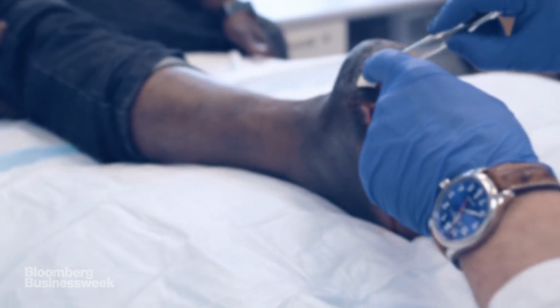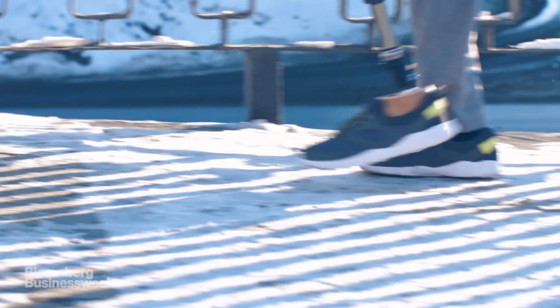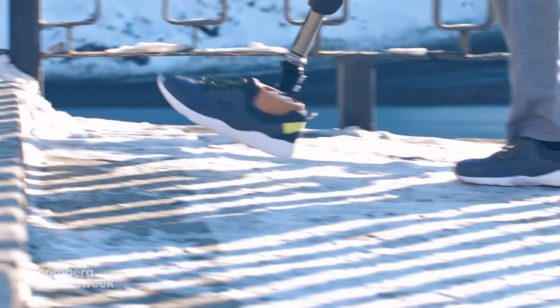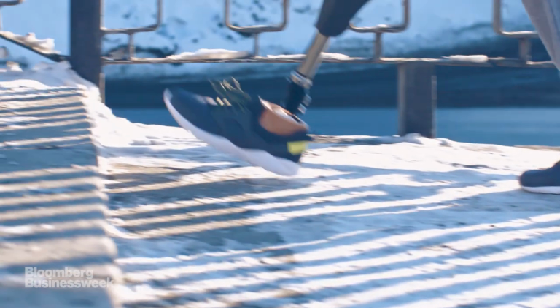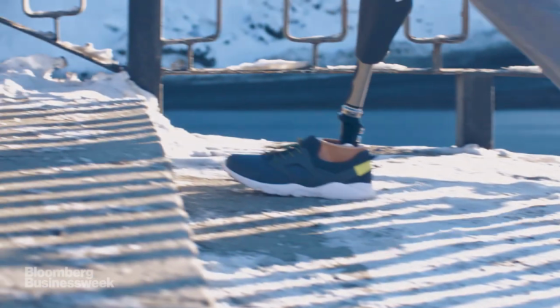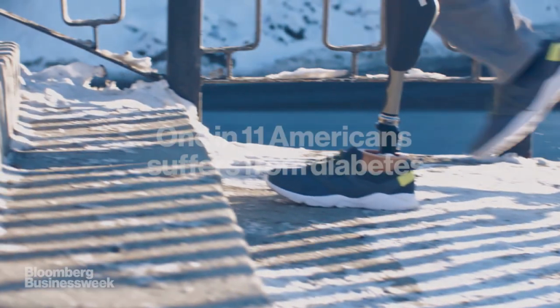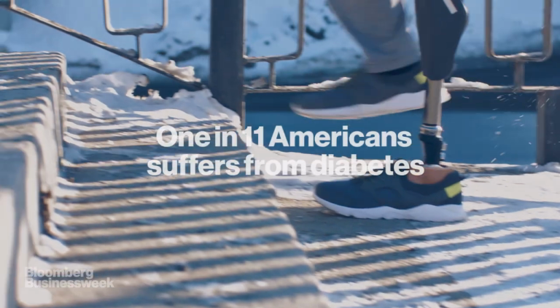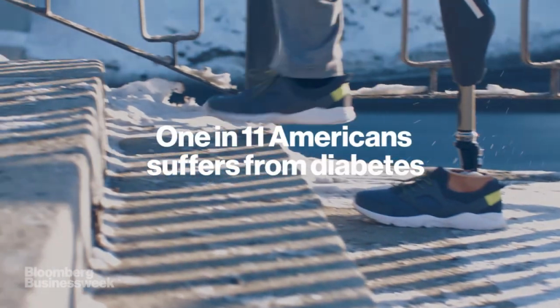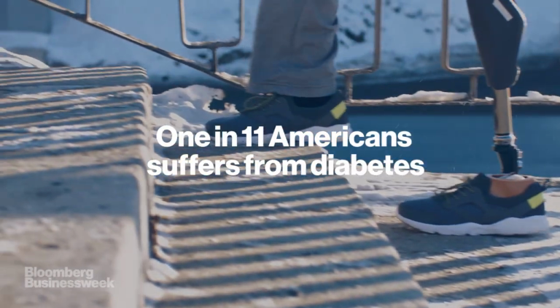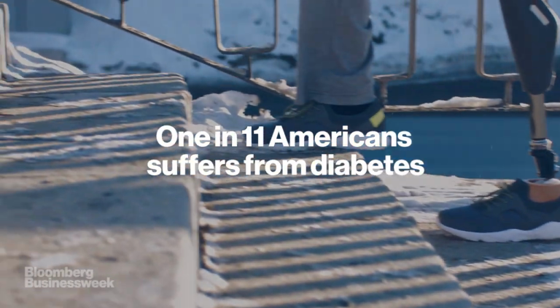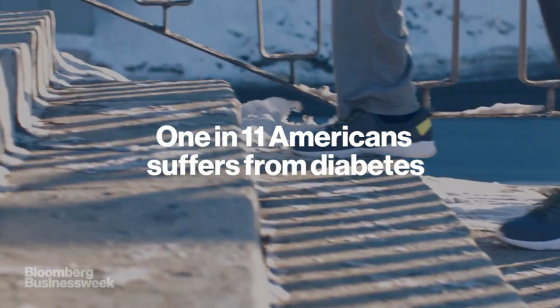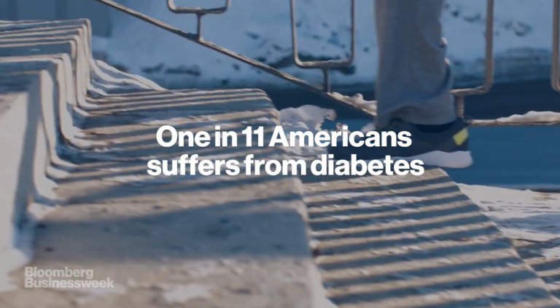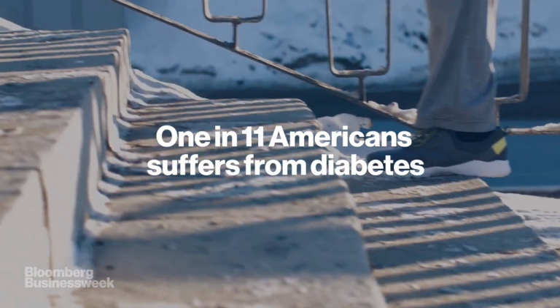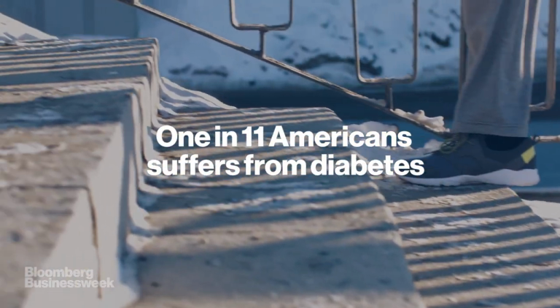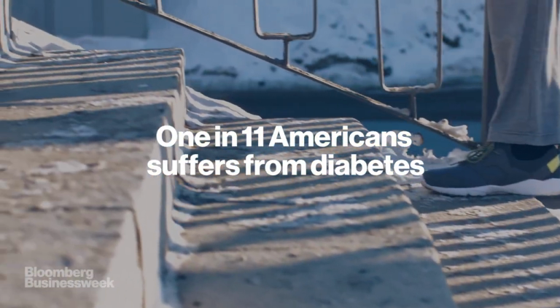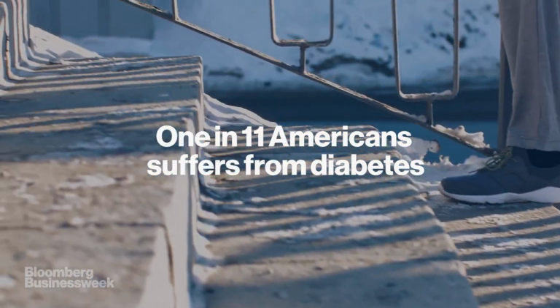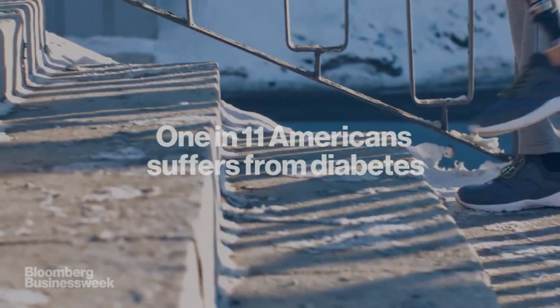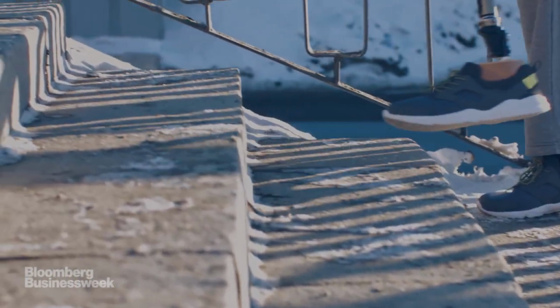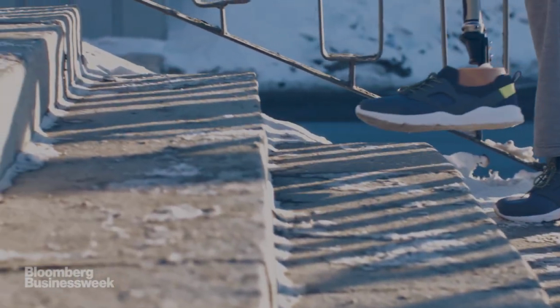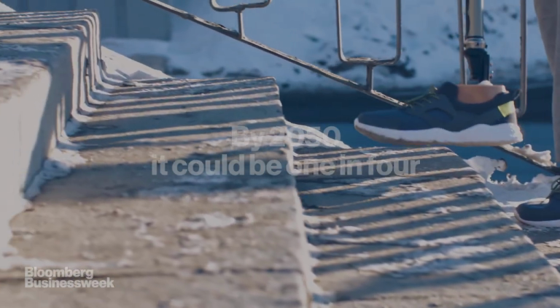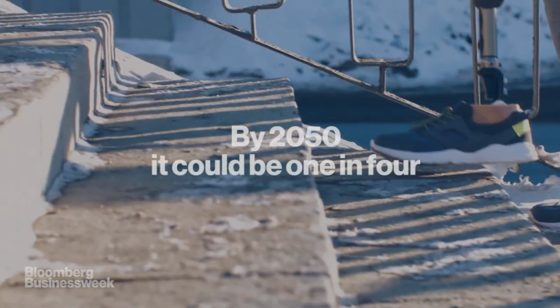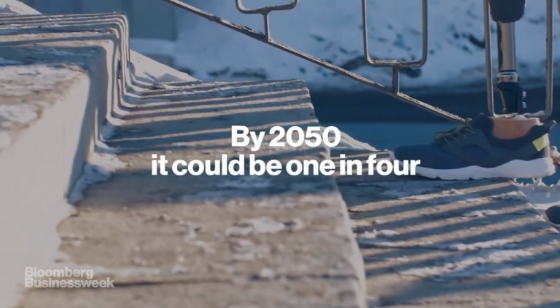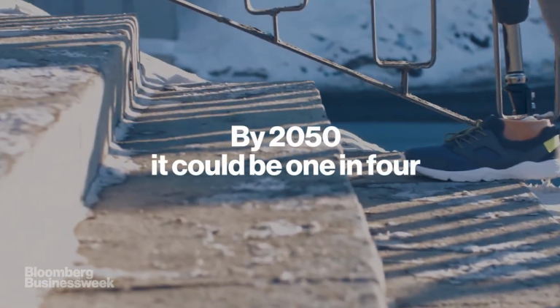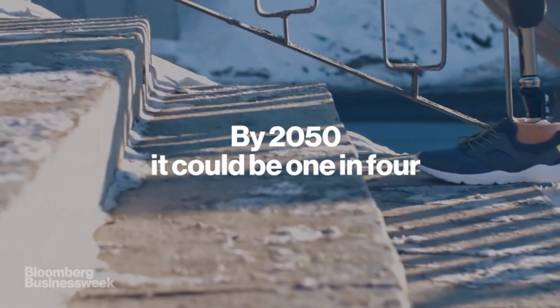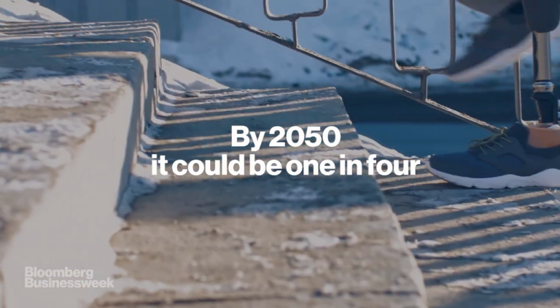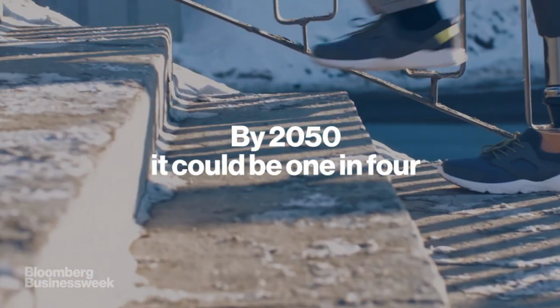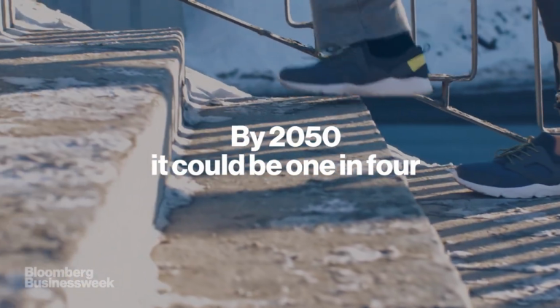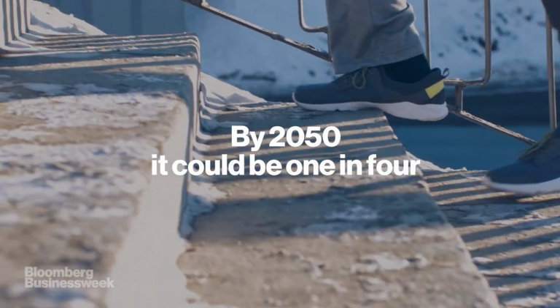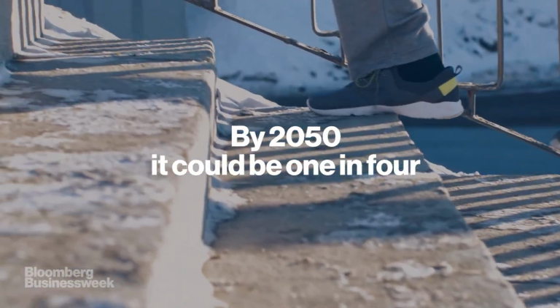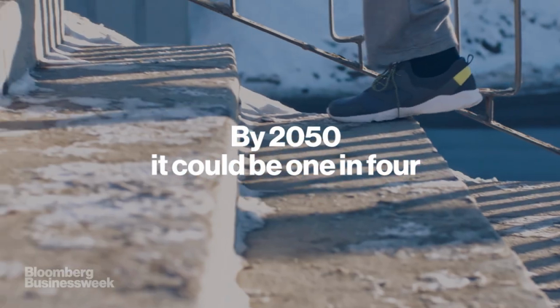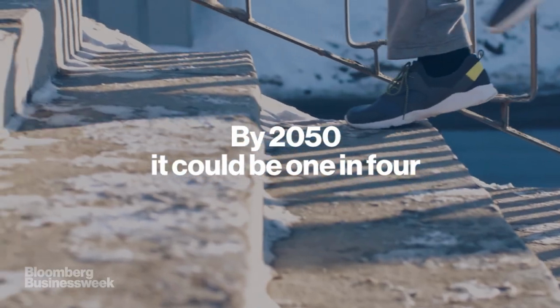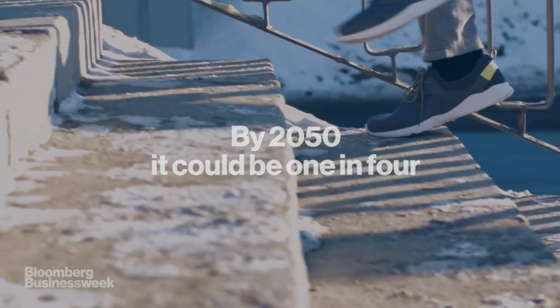Currently, 1 in 11 Americans suffers from diabetes. By 2050, it could be 1 in 4.